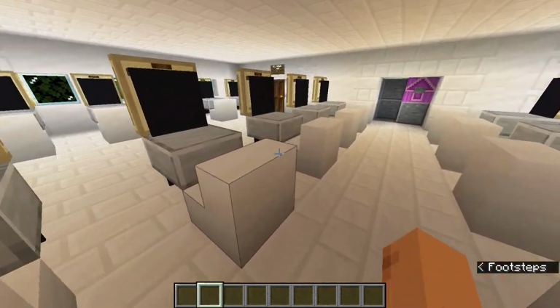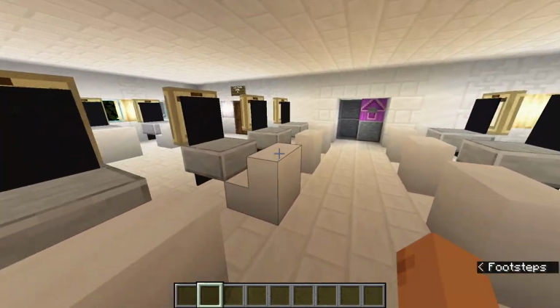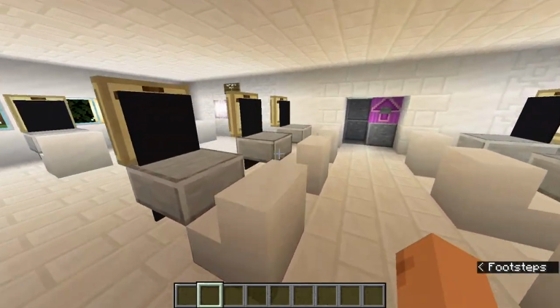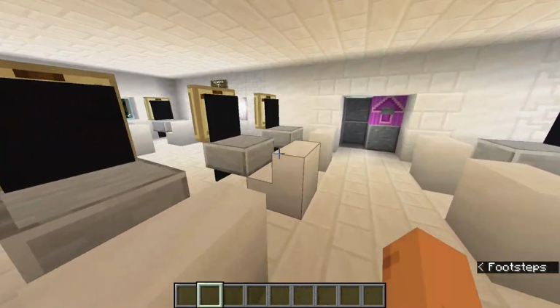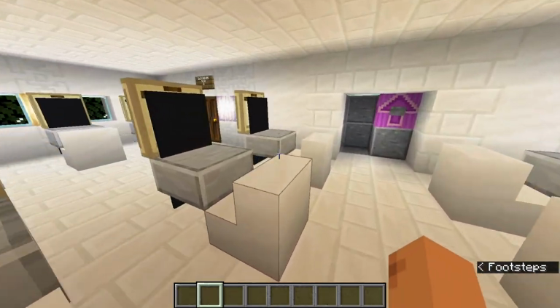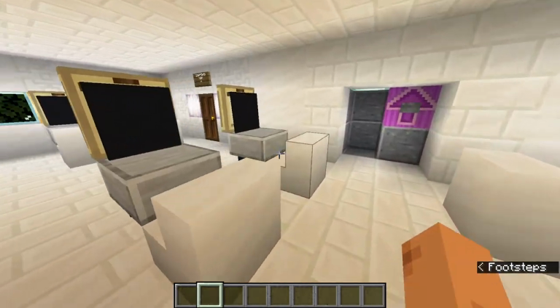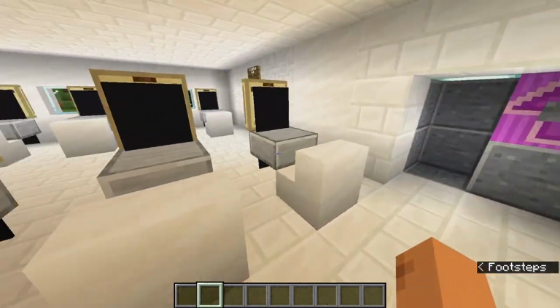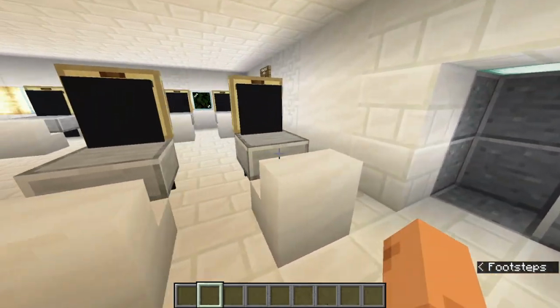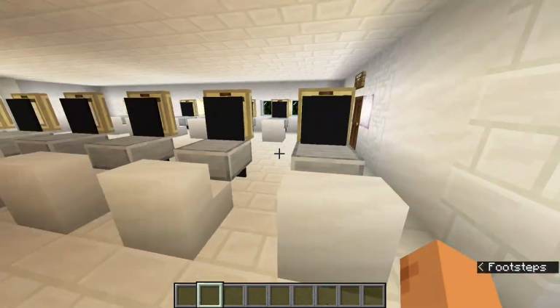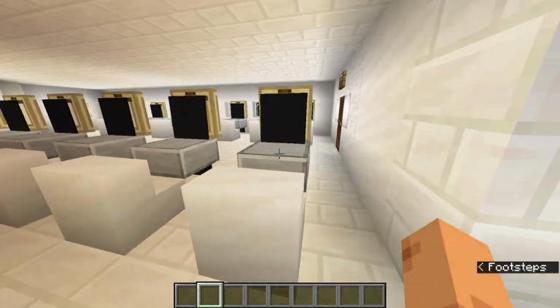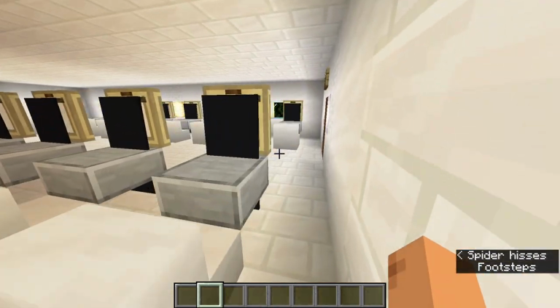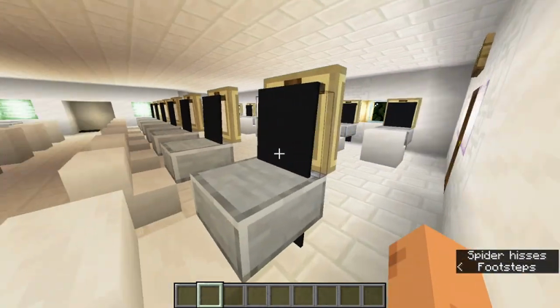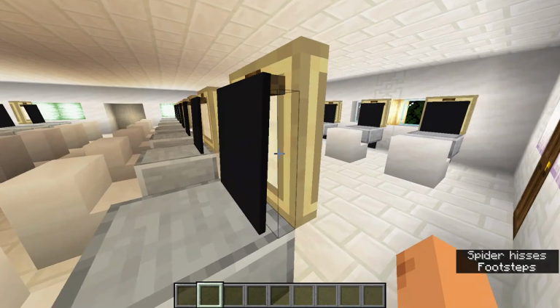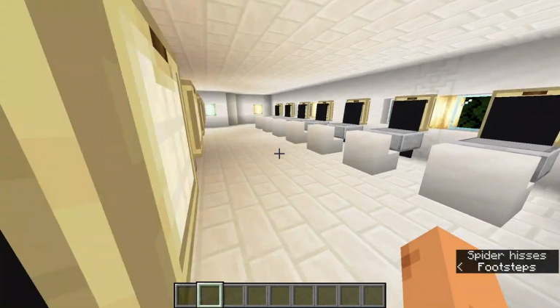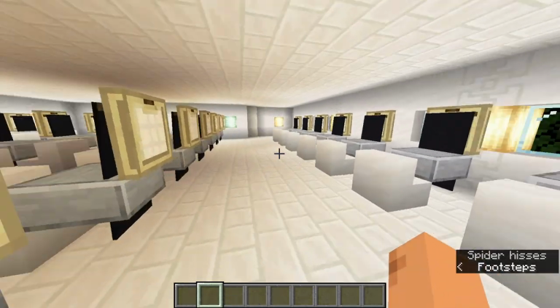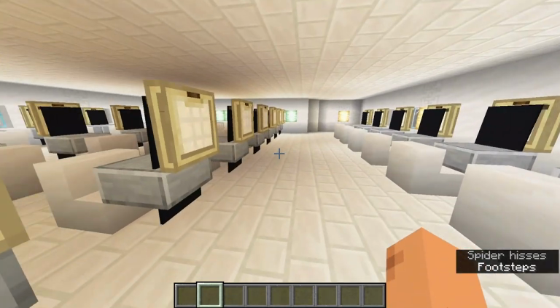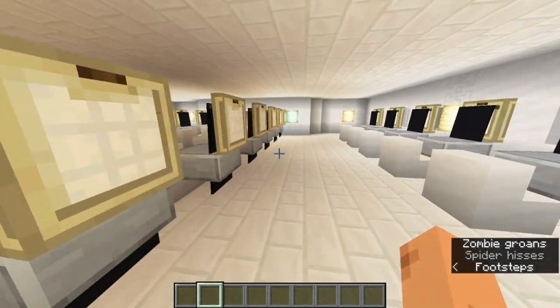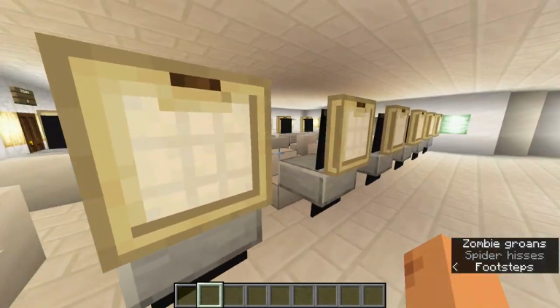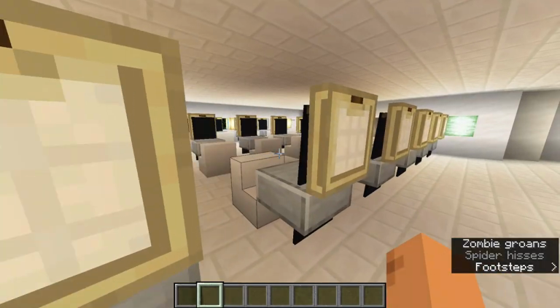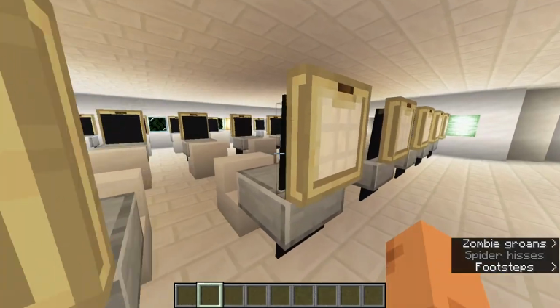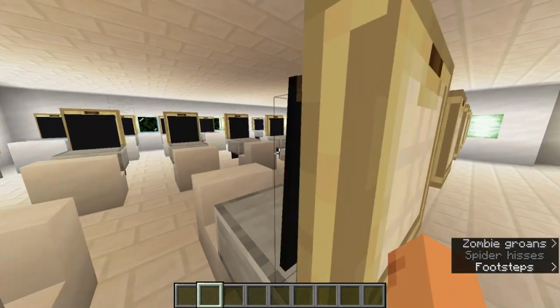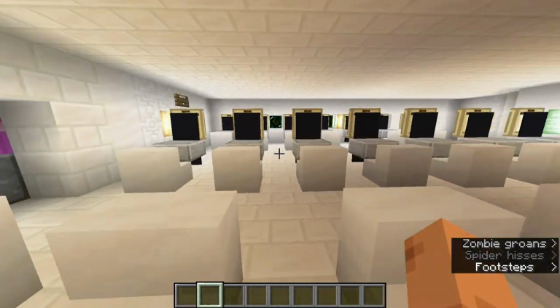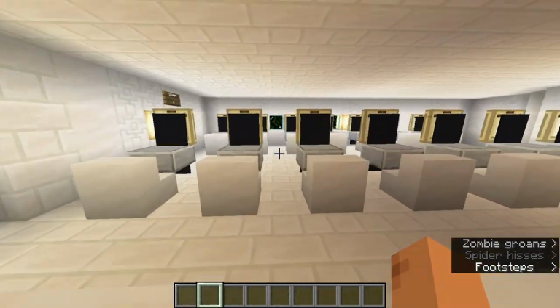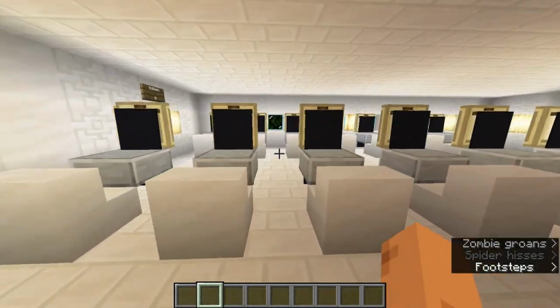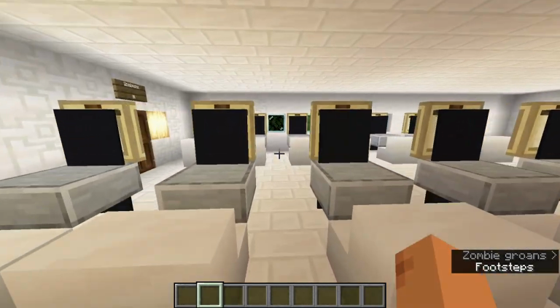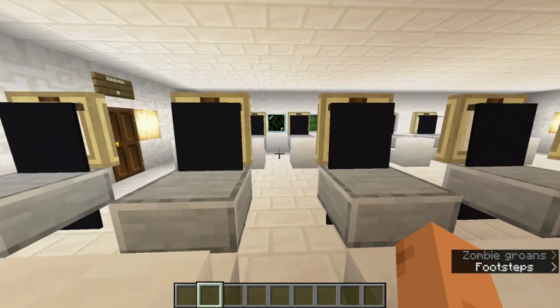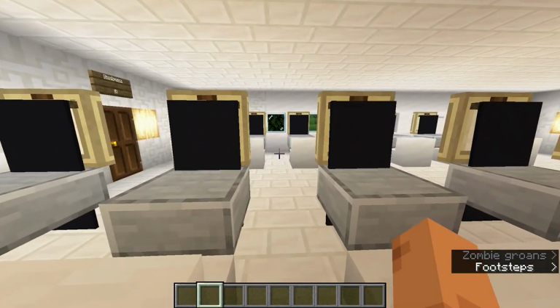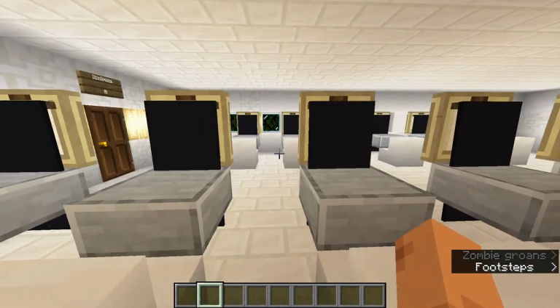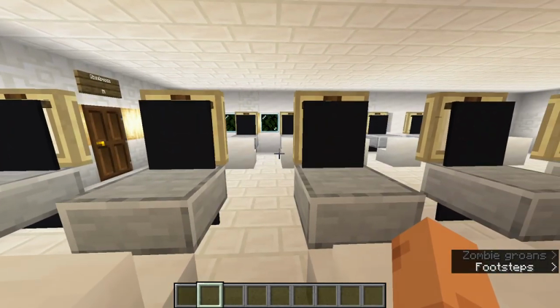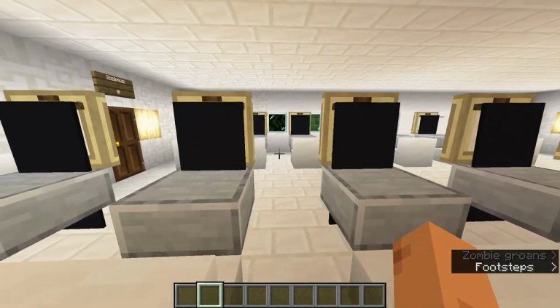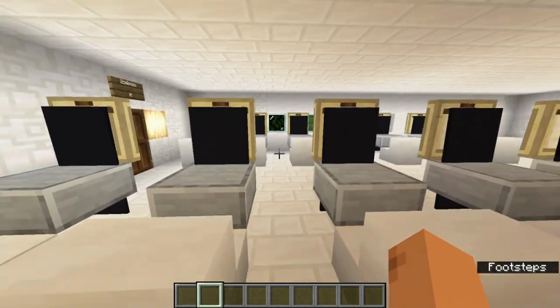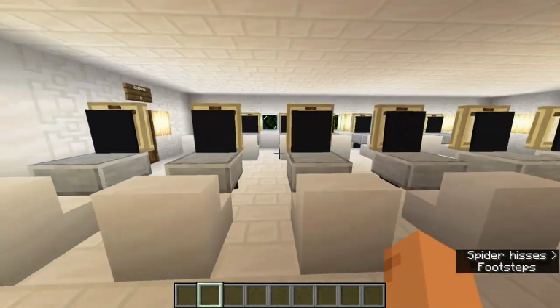In total there are 28 computers inside, which is more than a class you would normally have.